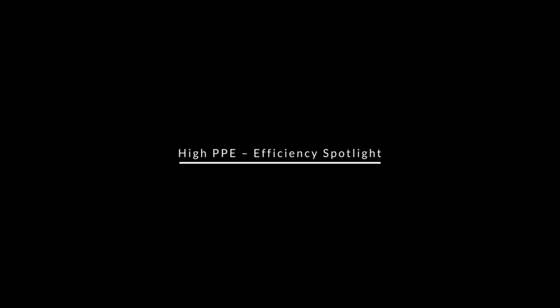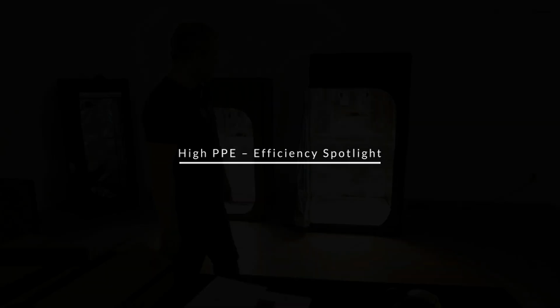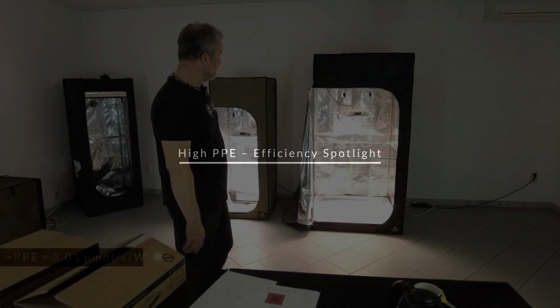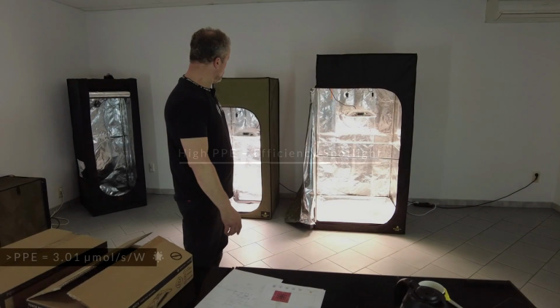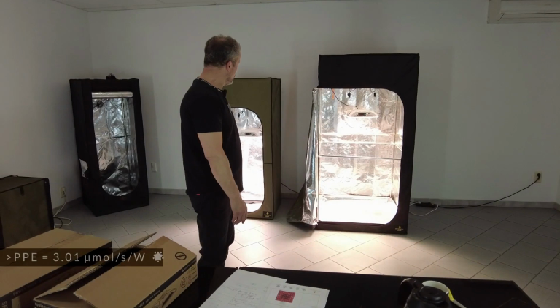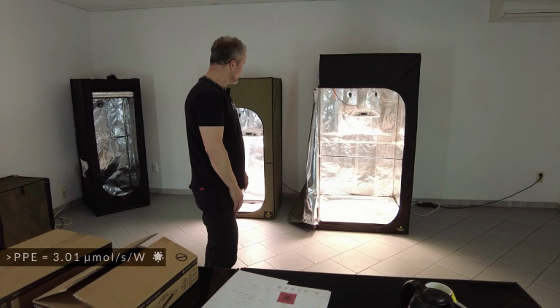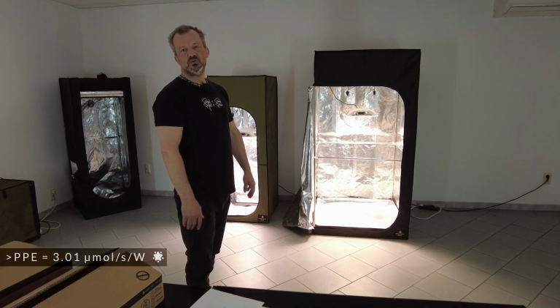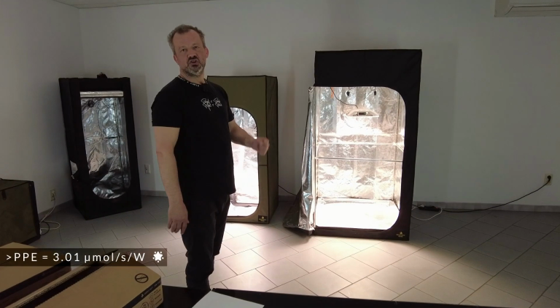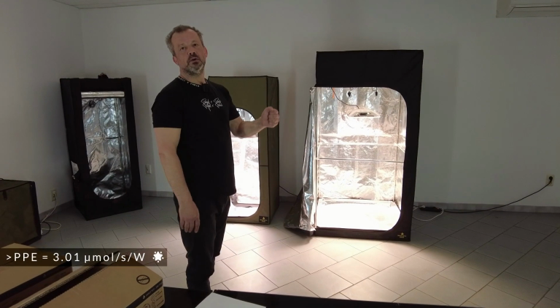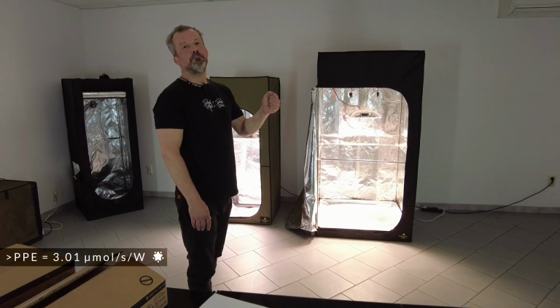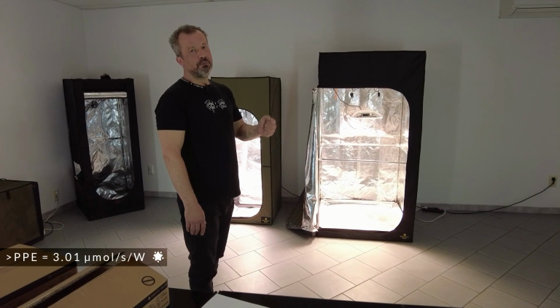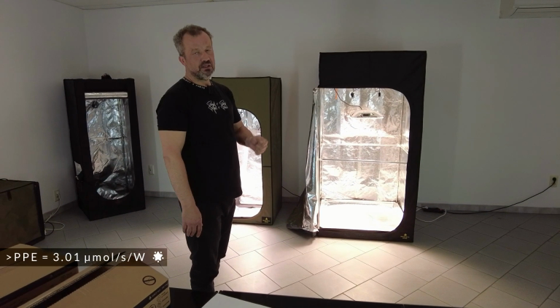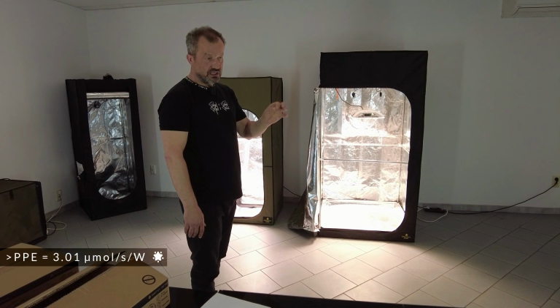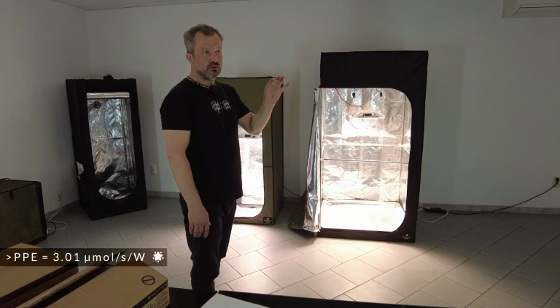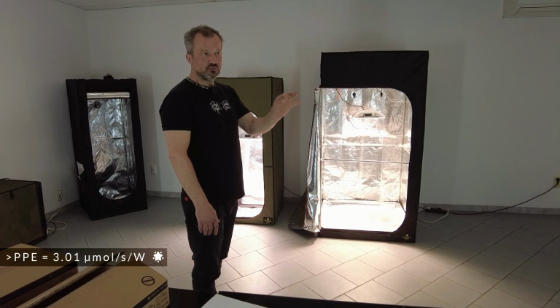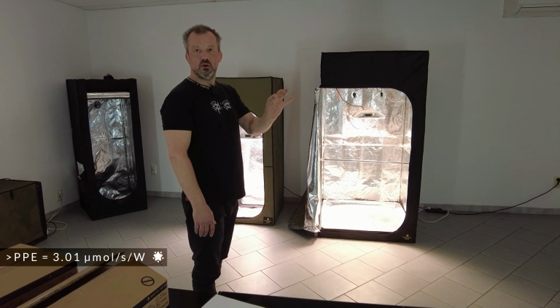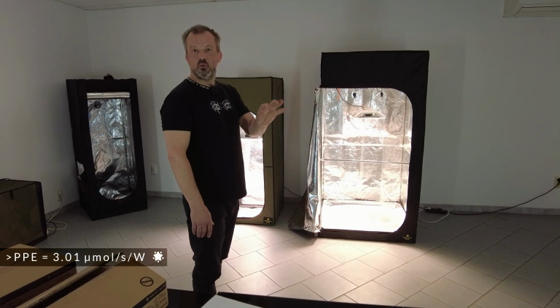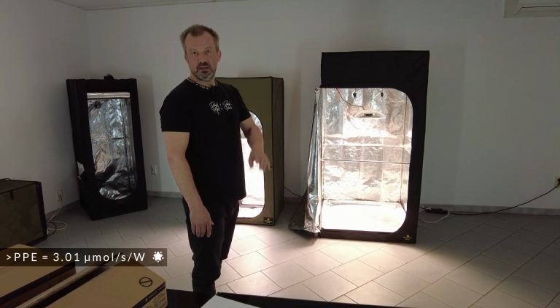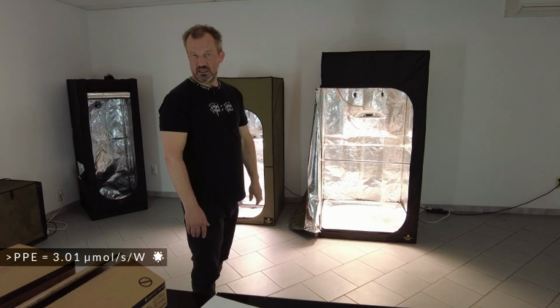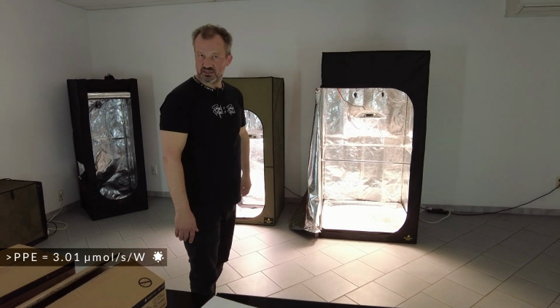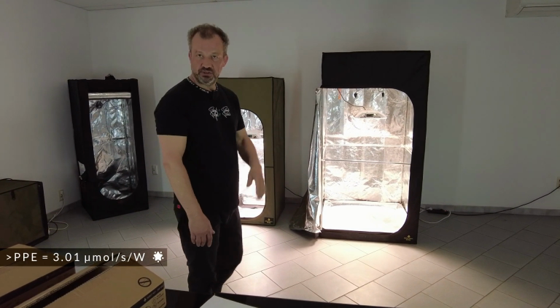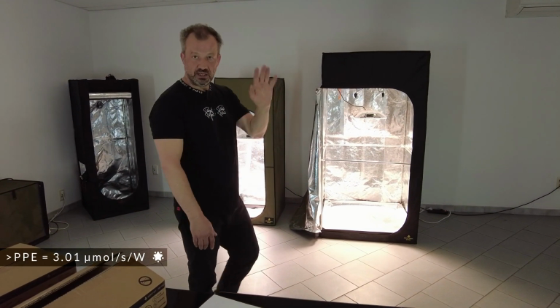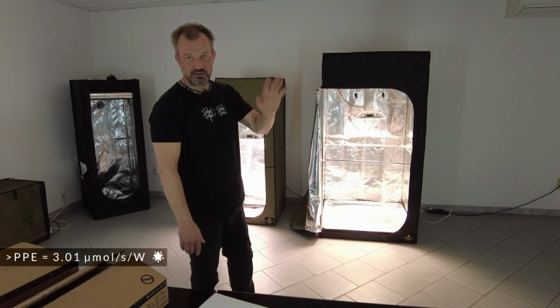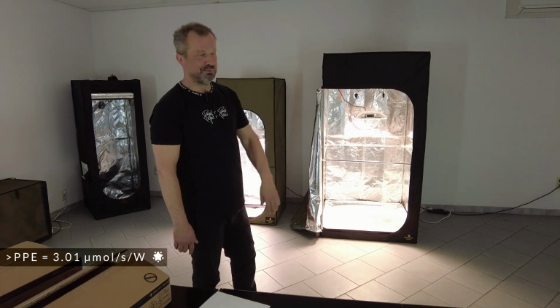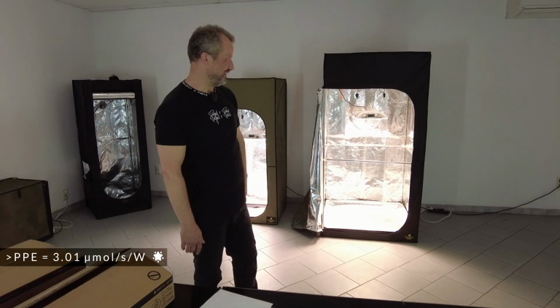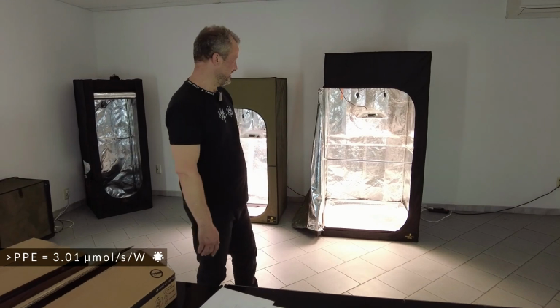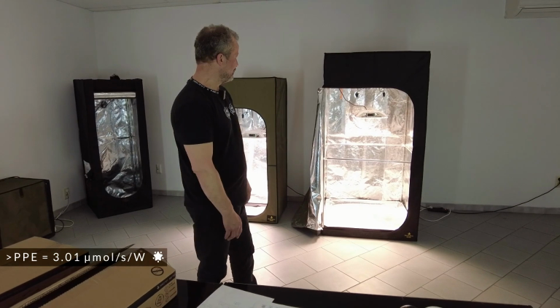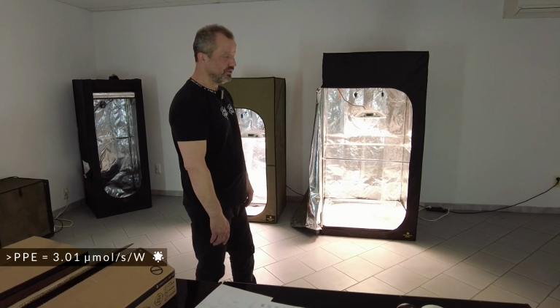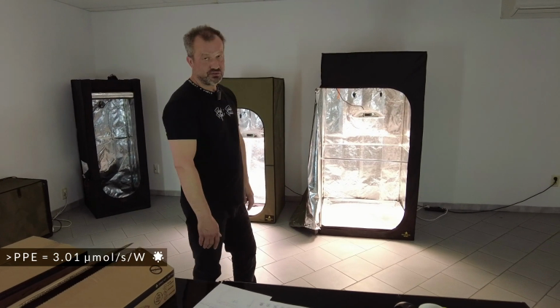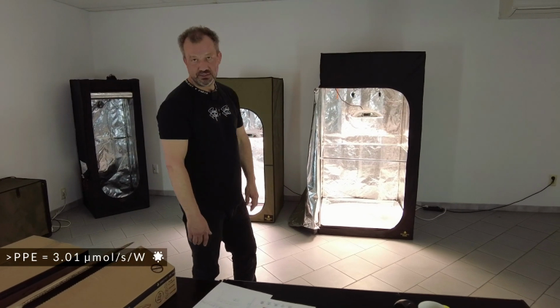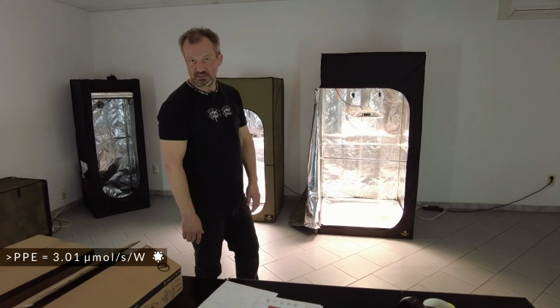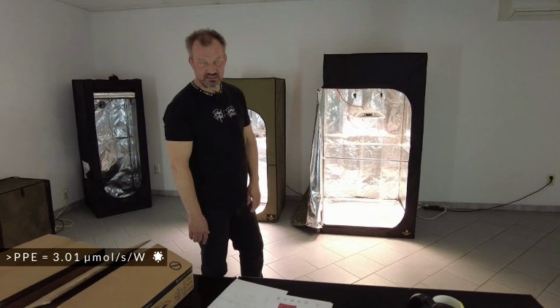They use strong PPE 301 LEDs, very high PPE, so very efficient LEDs.